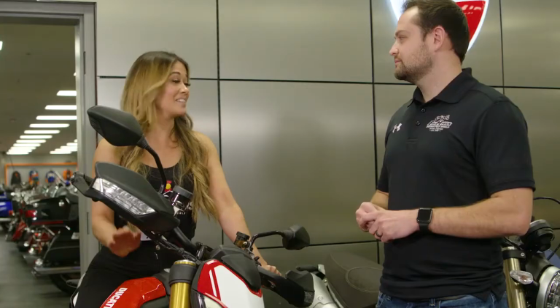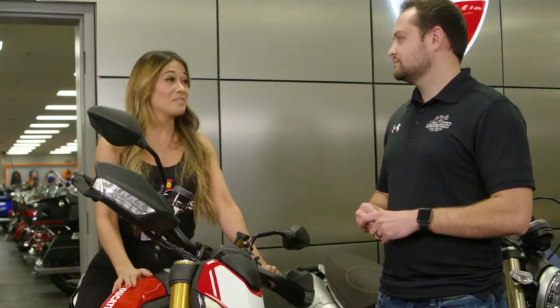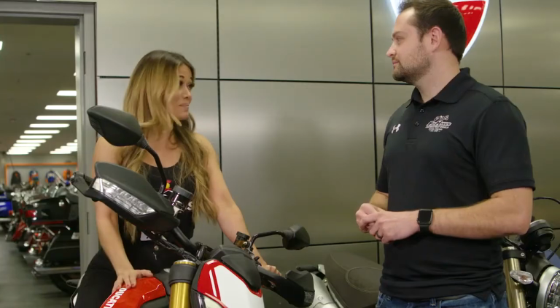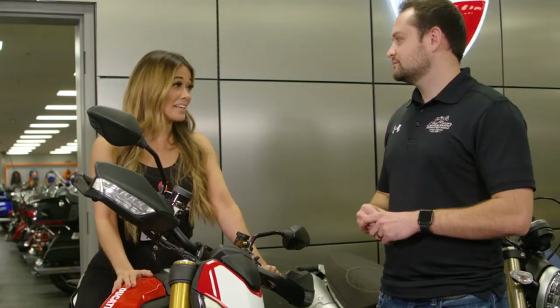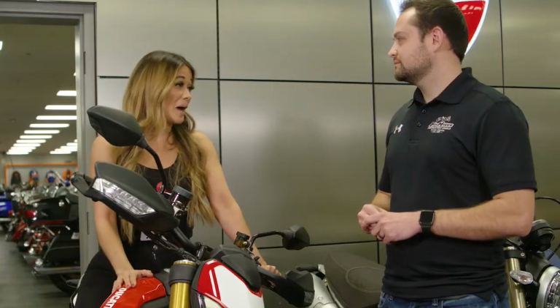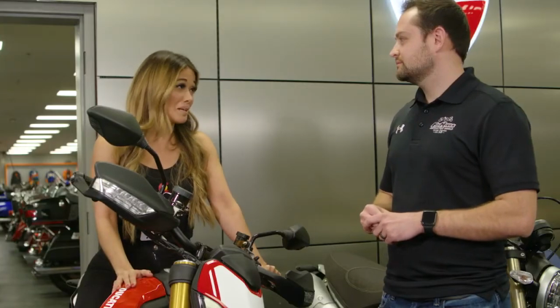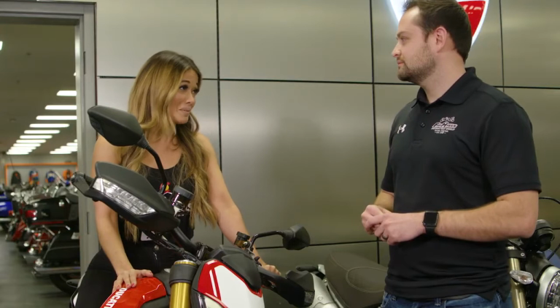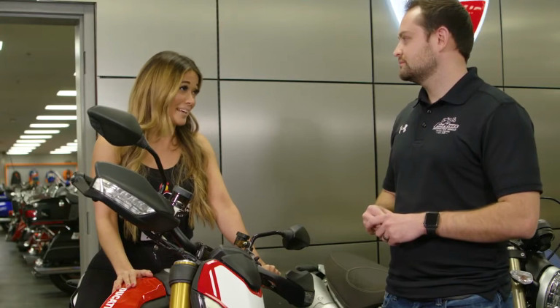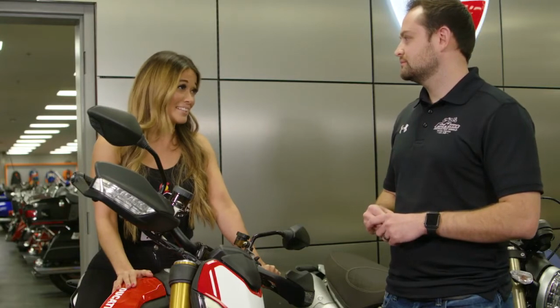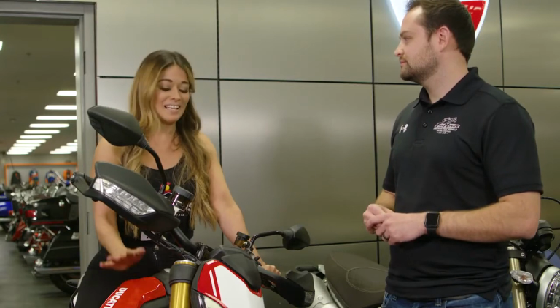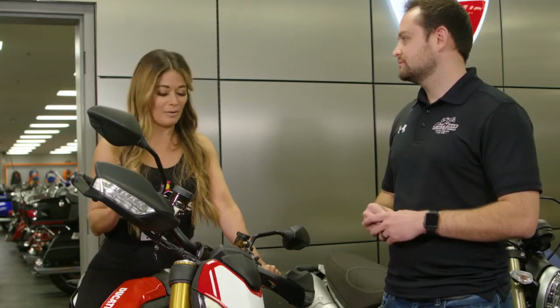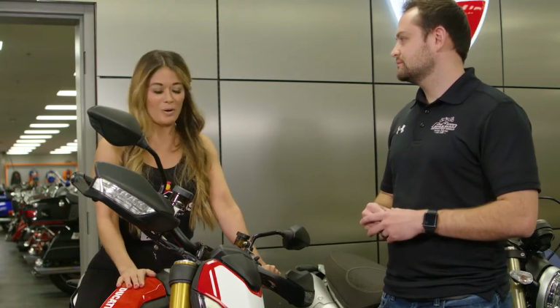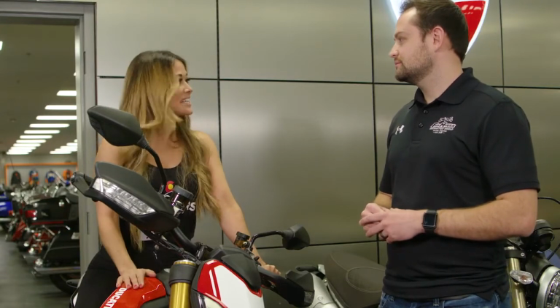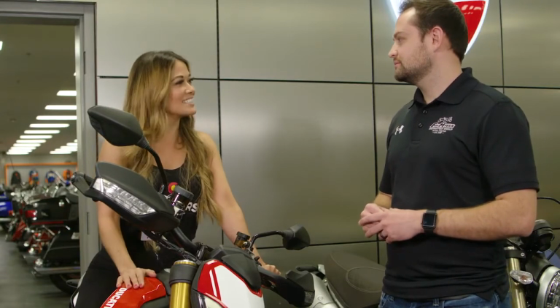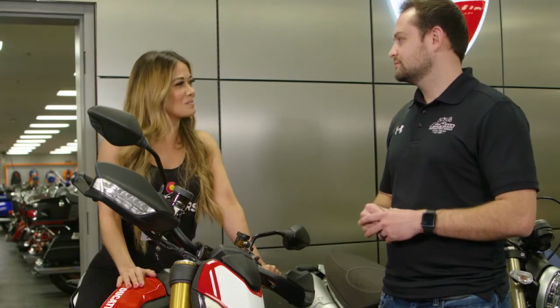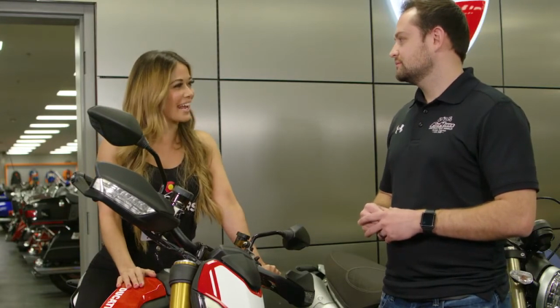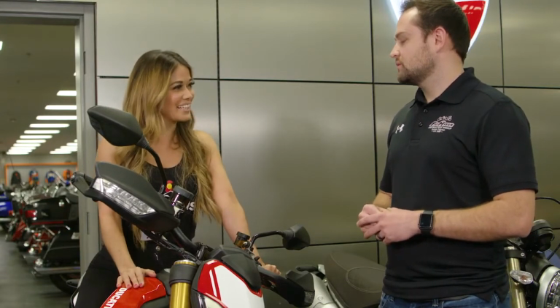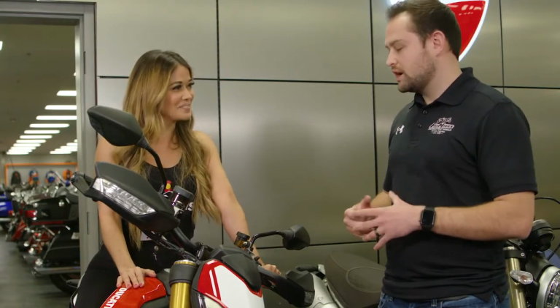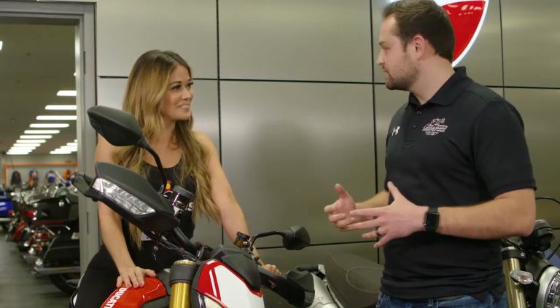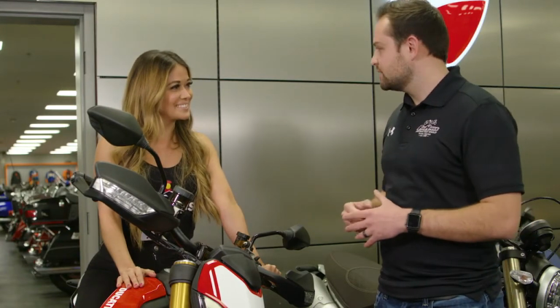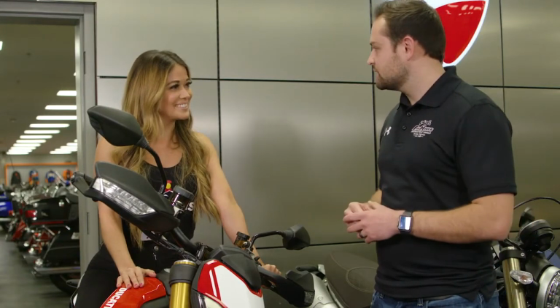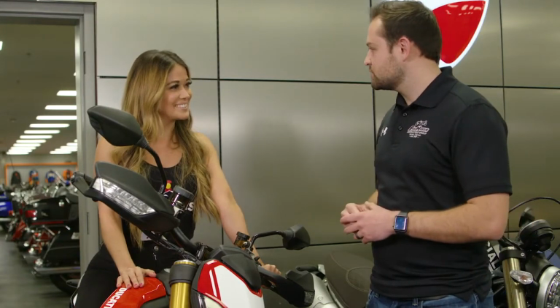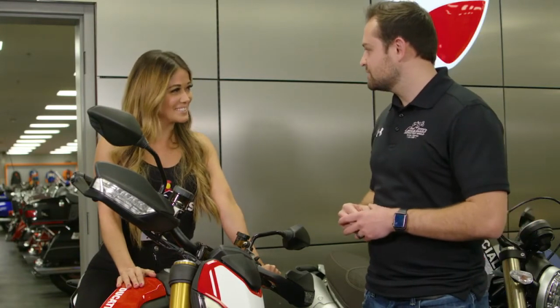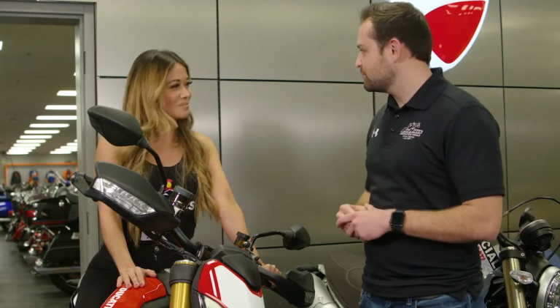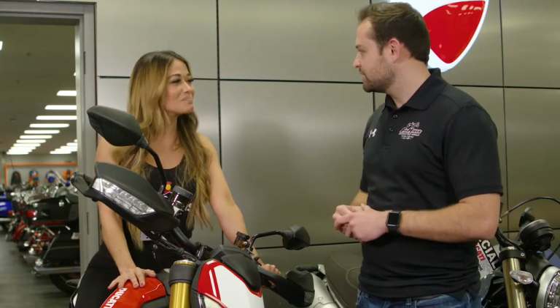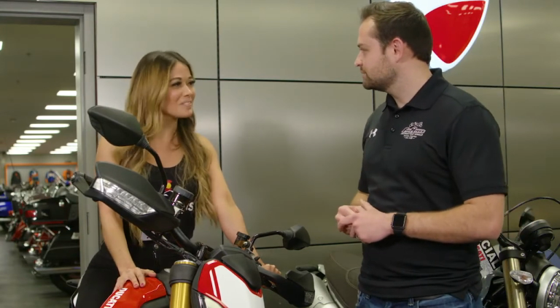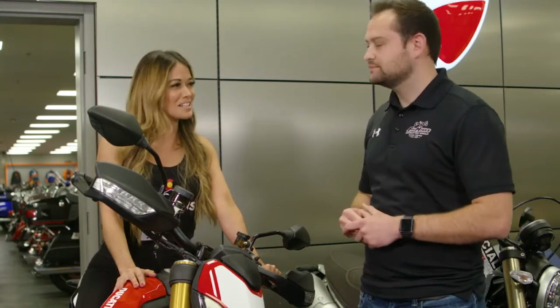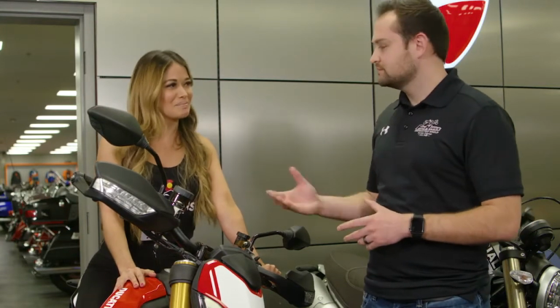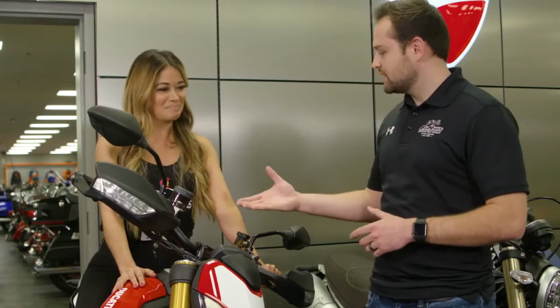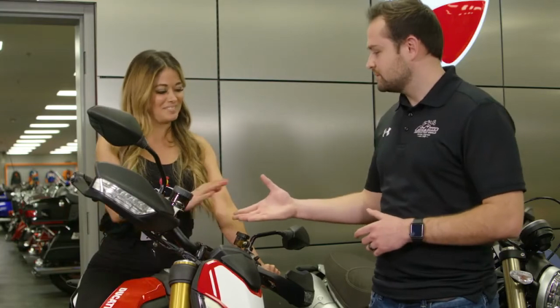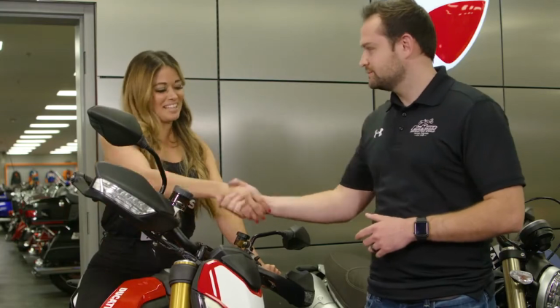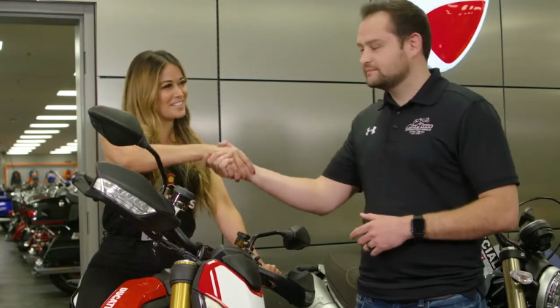I love this bike. You had me at bling. I want to take it home today. Alright, let's get it done. Let's go sign some paperwork. Awesome. Thank you.